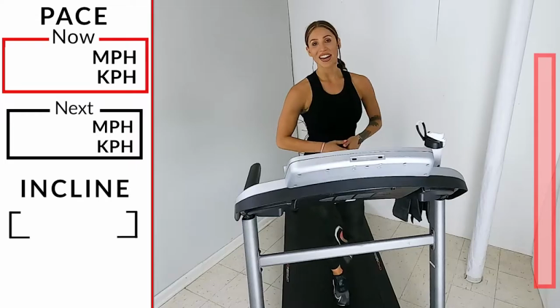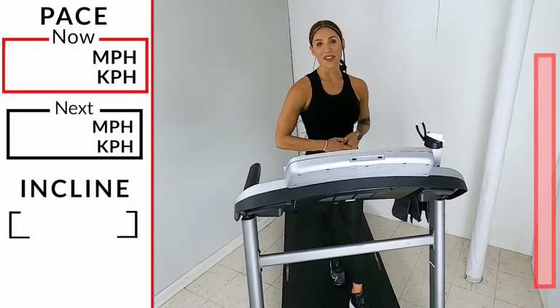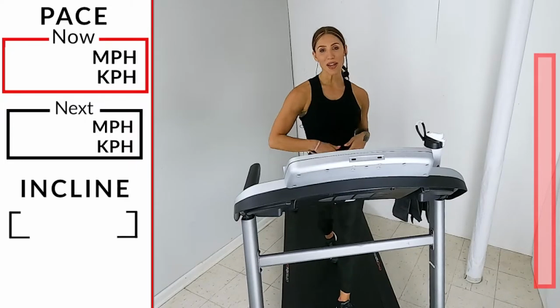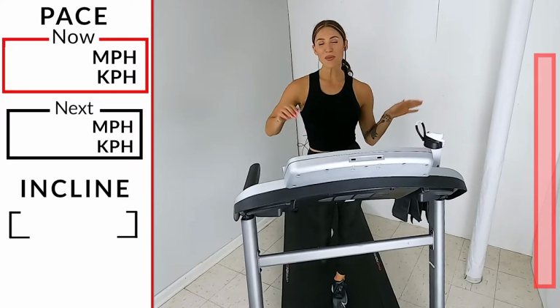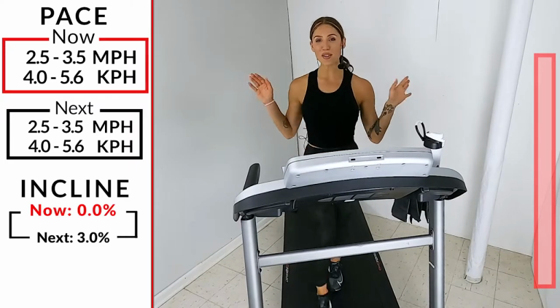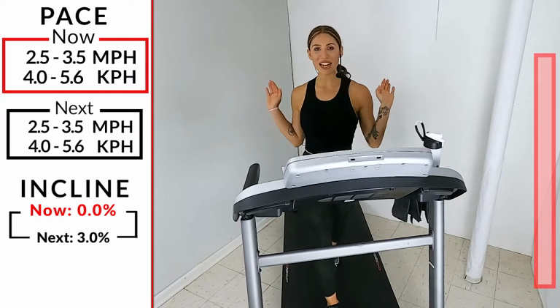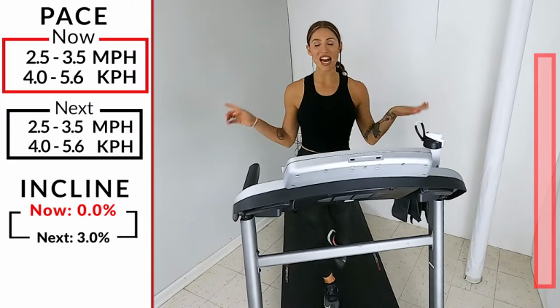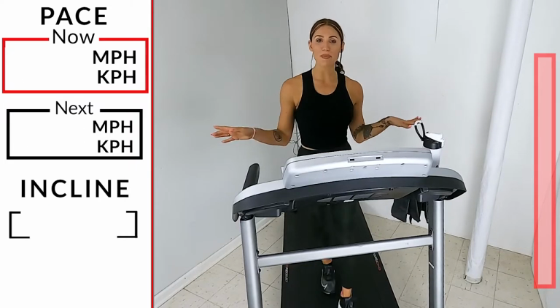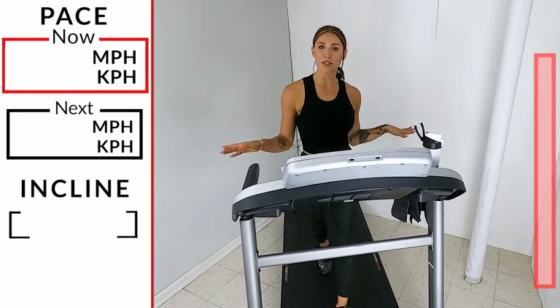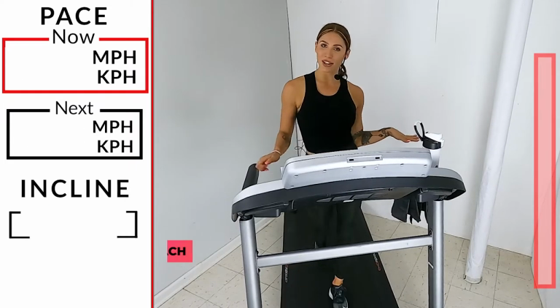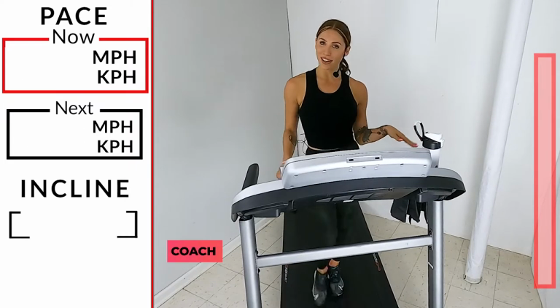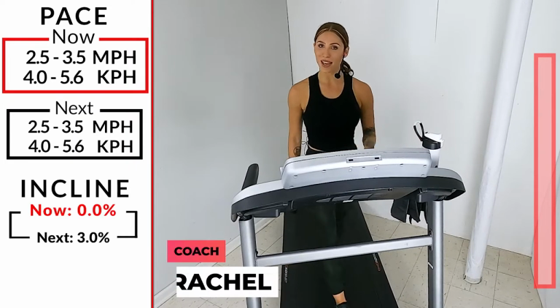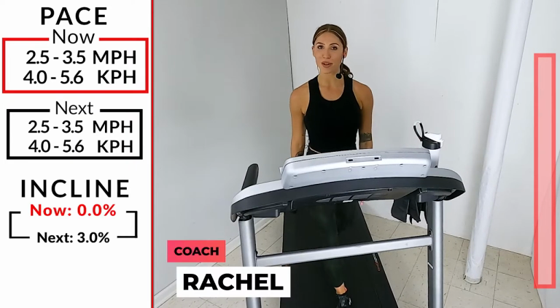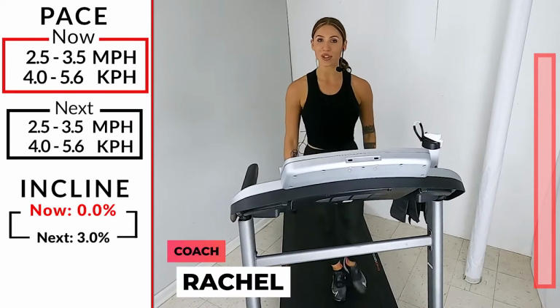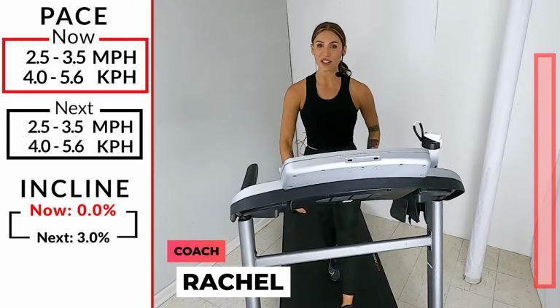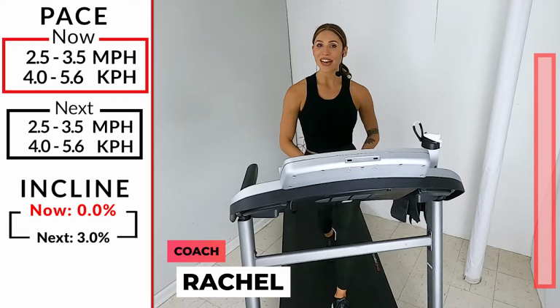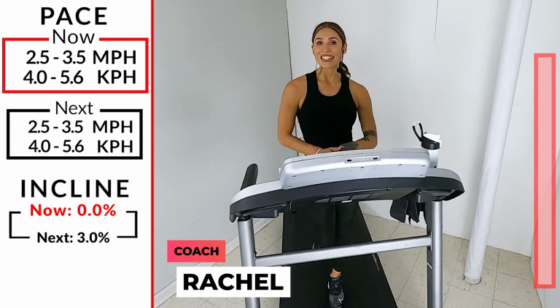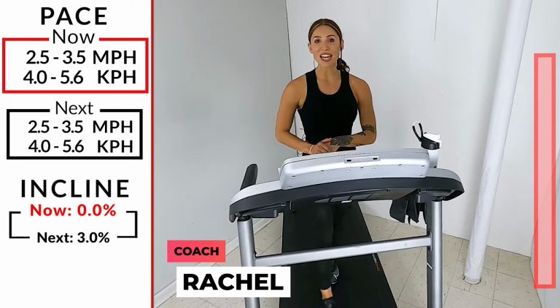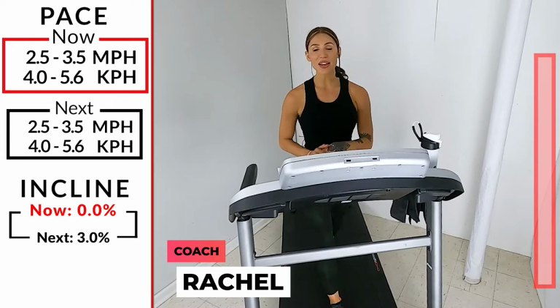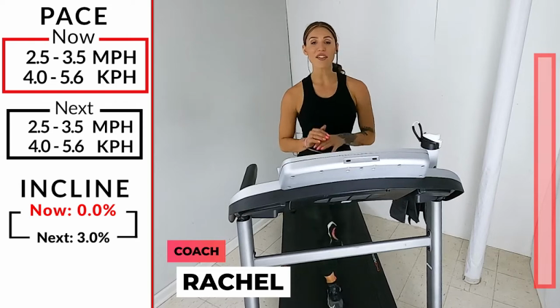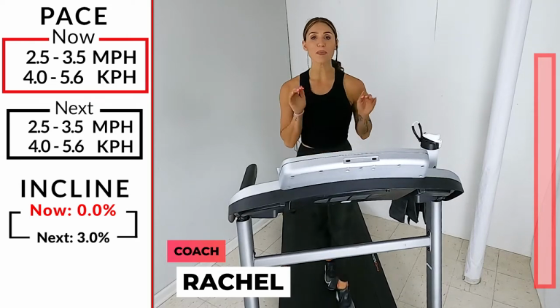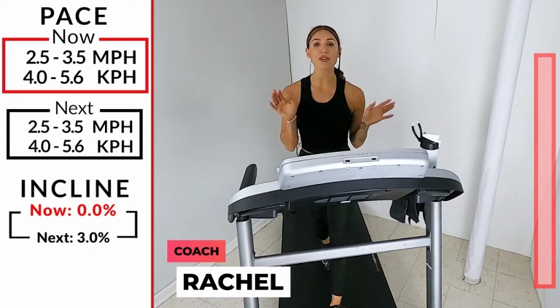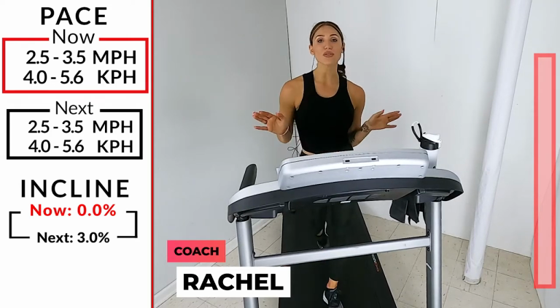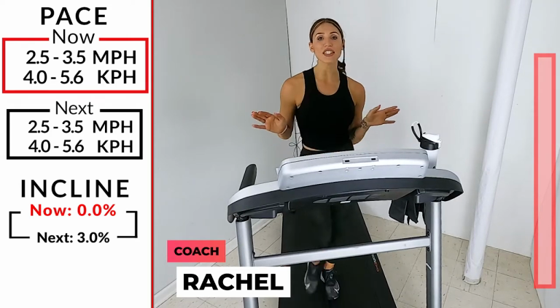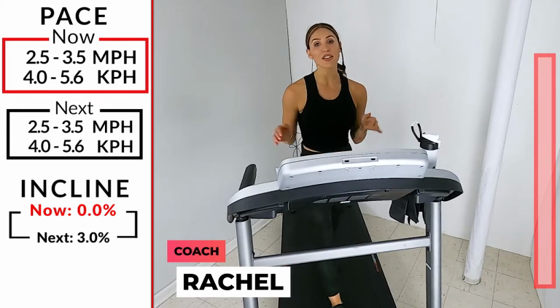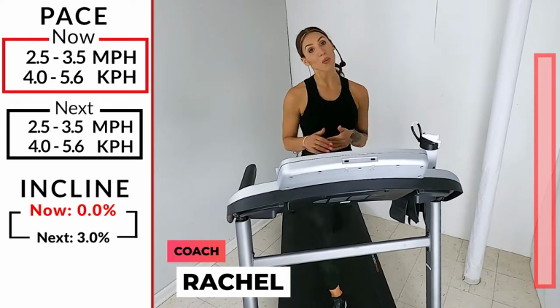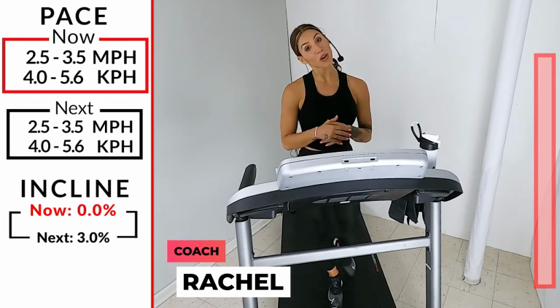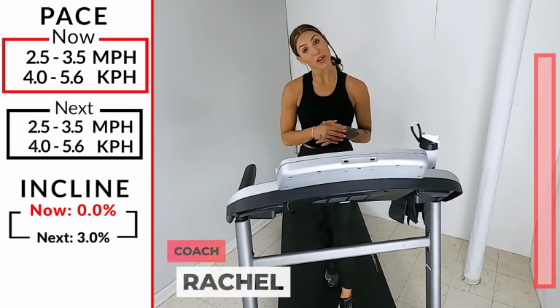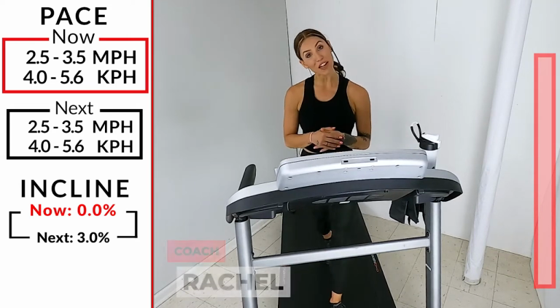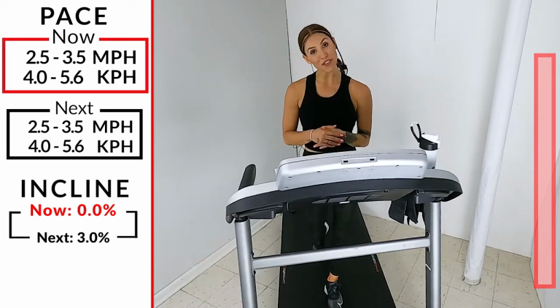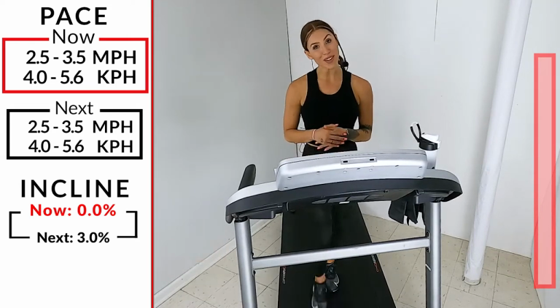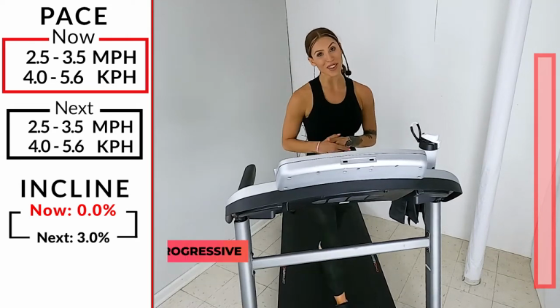Hi, everybody. Welcome back to IBEX Running. I'm Coach Rachel. Today, we have a progressive walk workout for you.